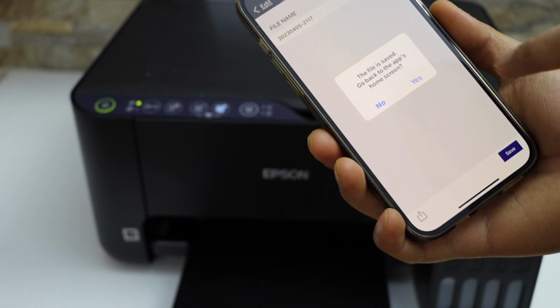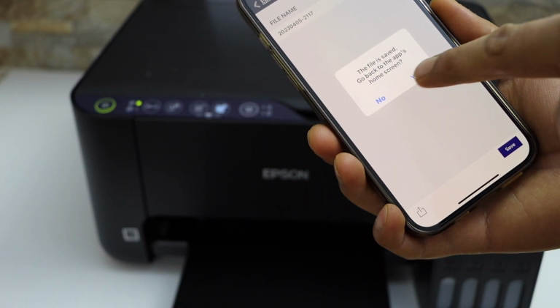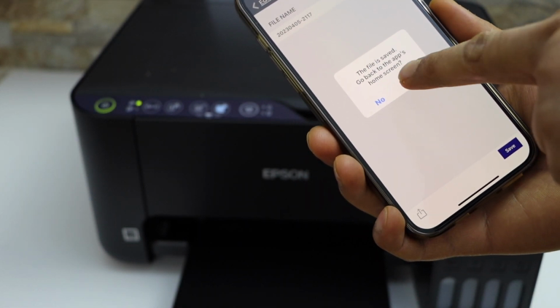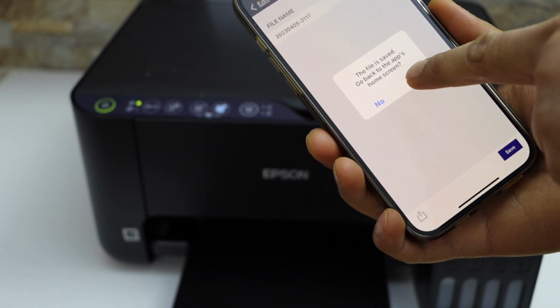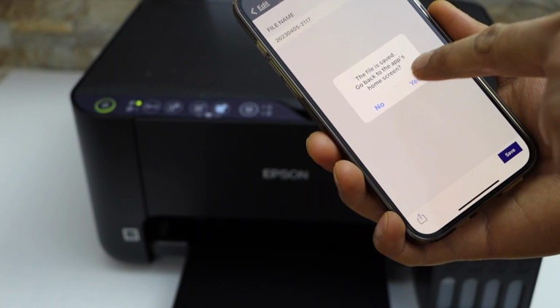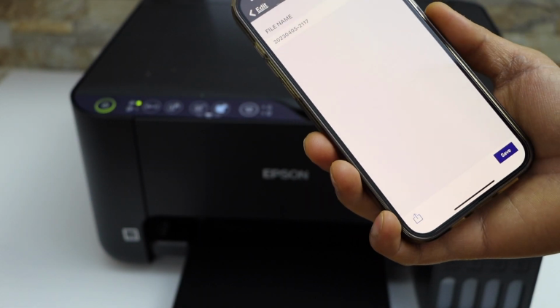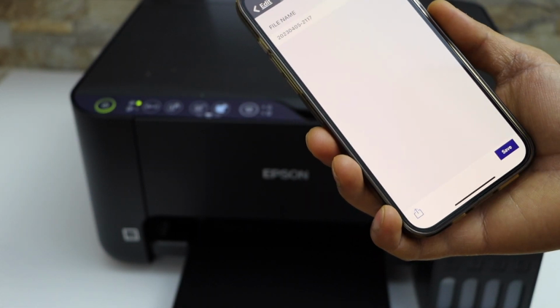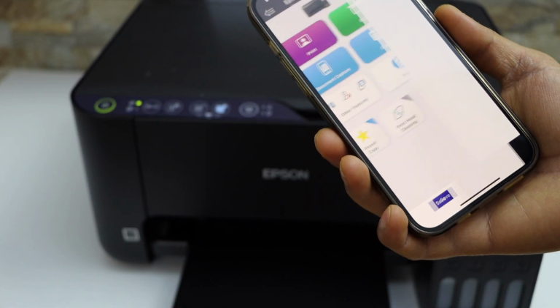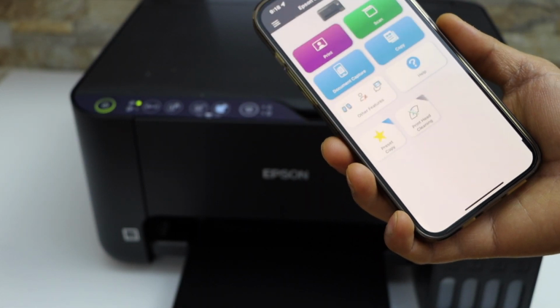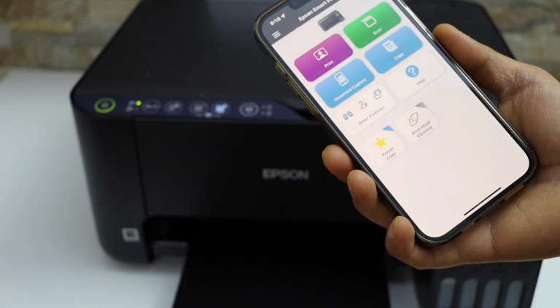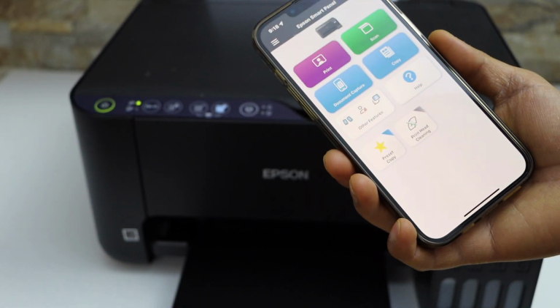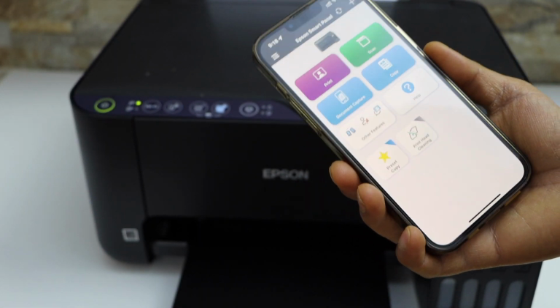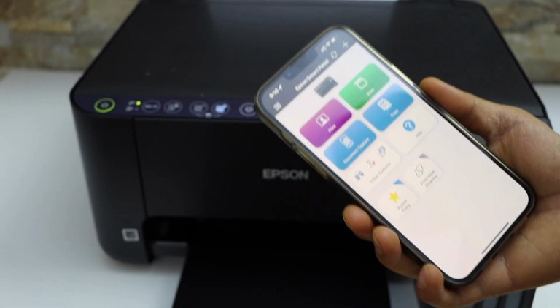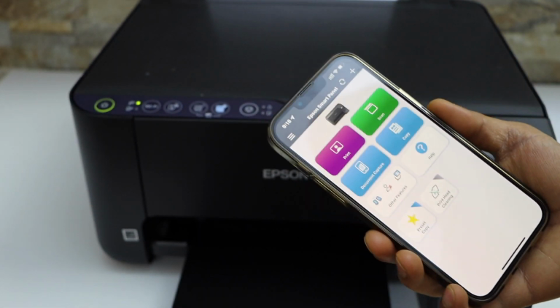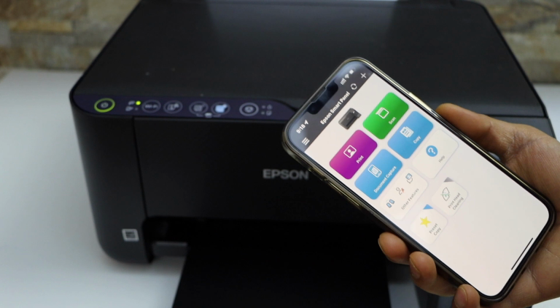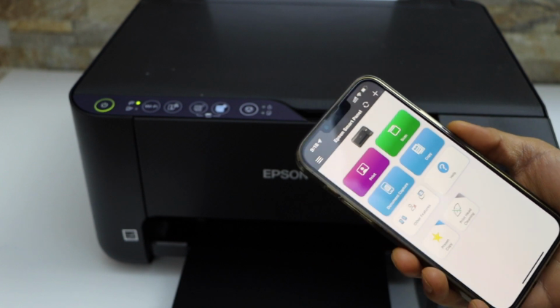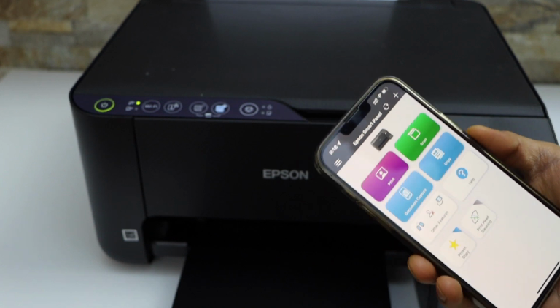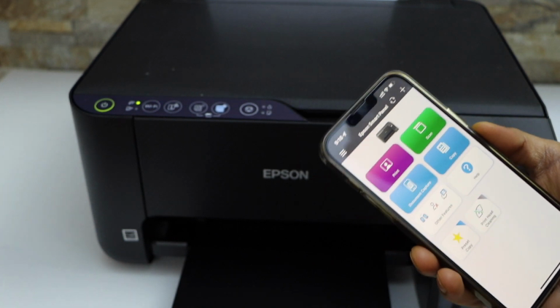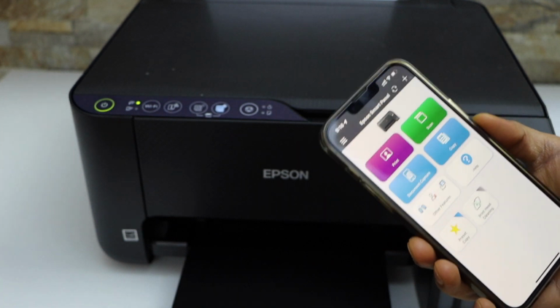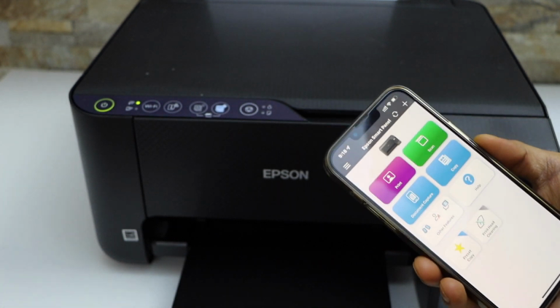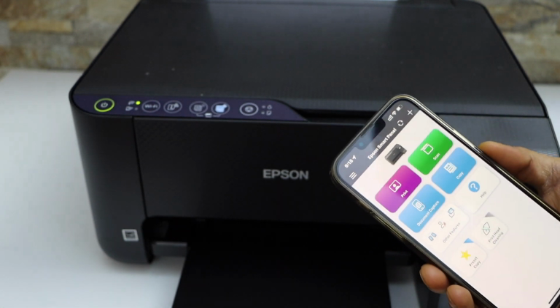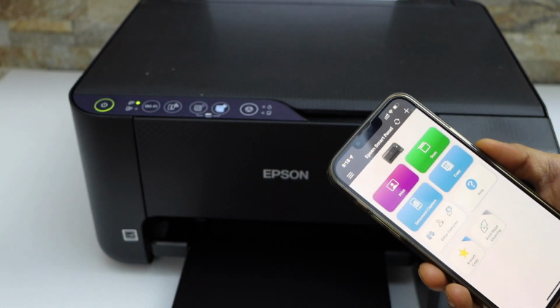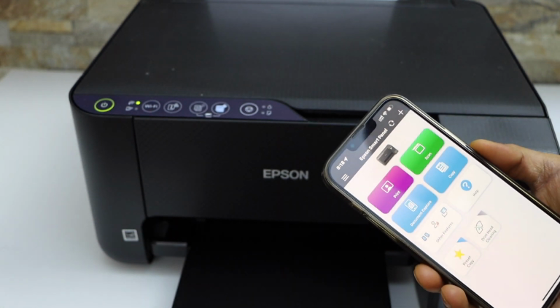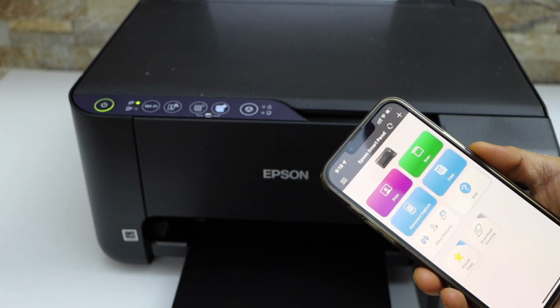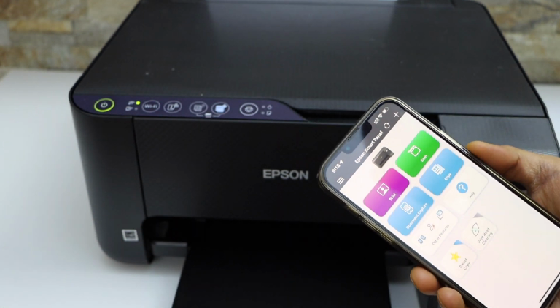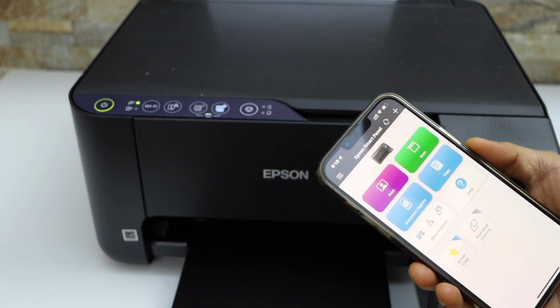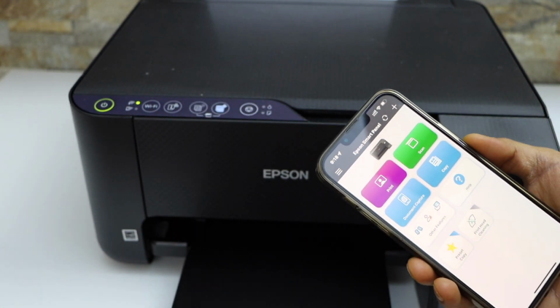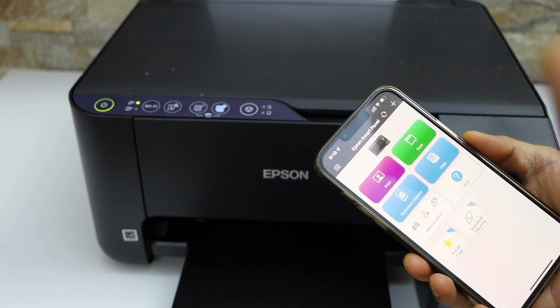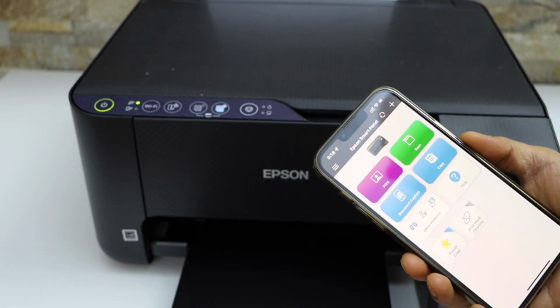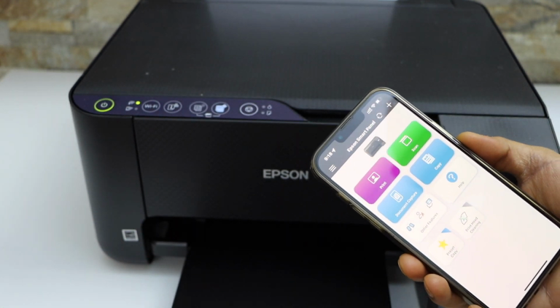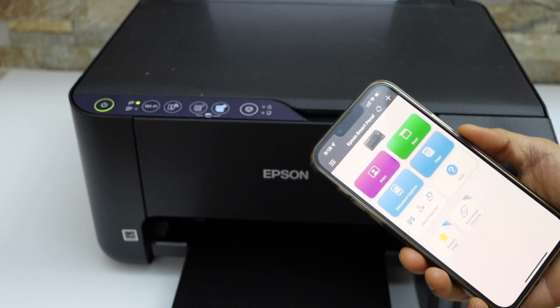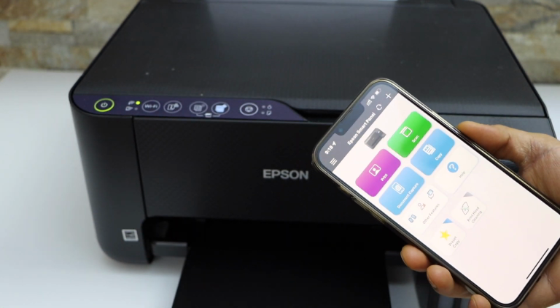Now go to the home screen. This is how we can do scanning with this printer. Thanks for watching.